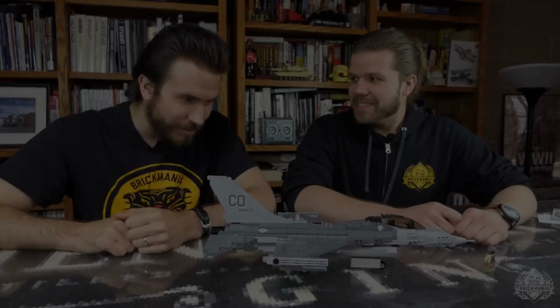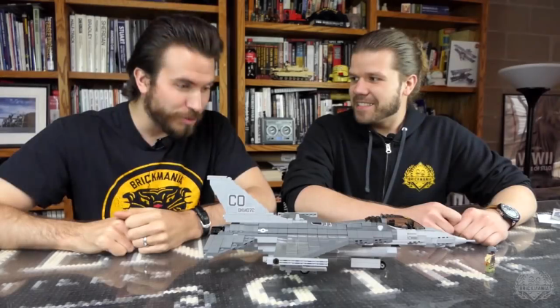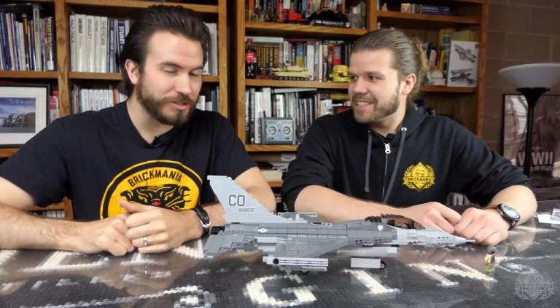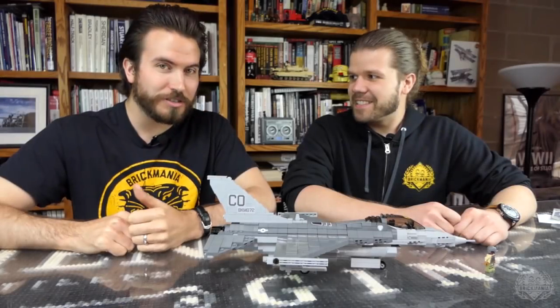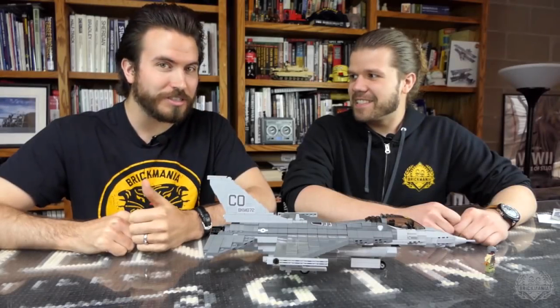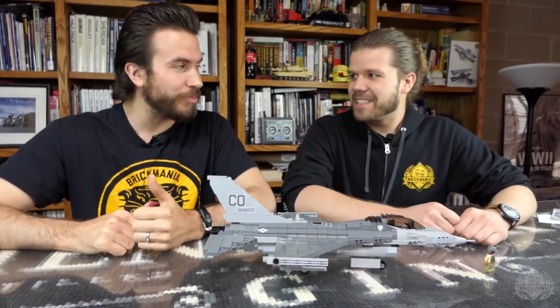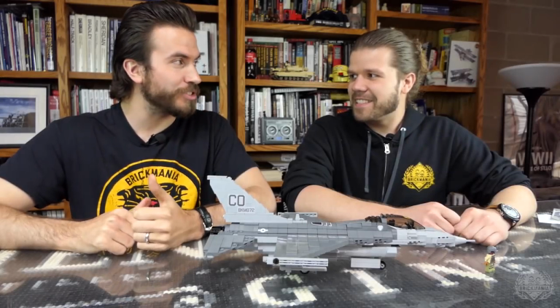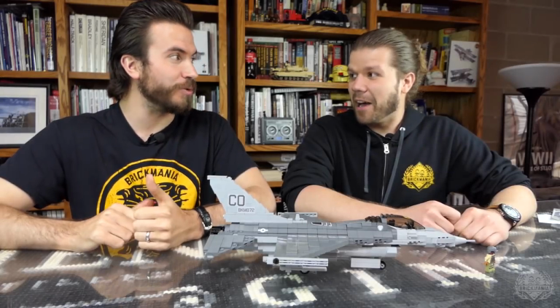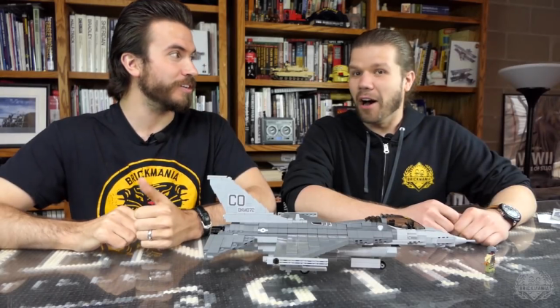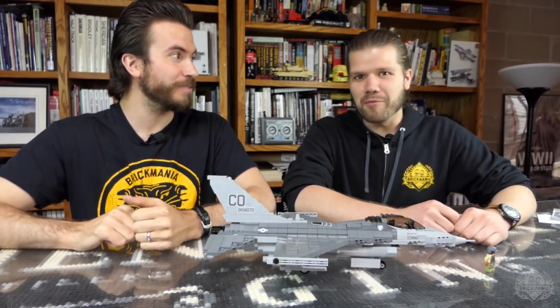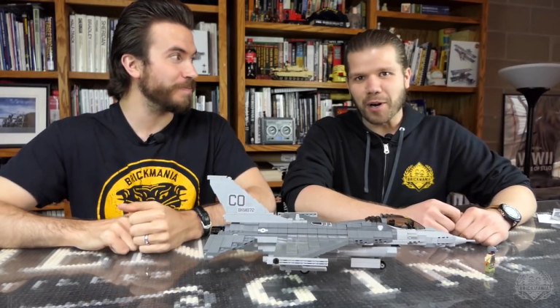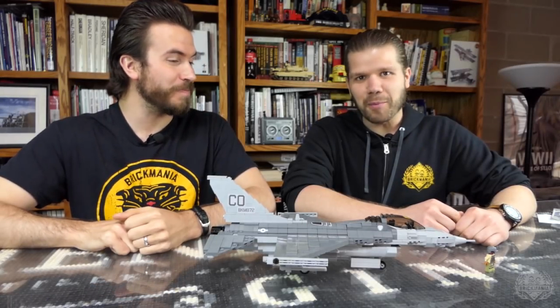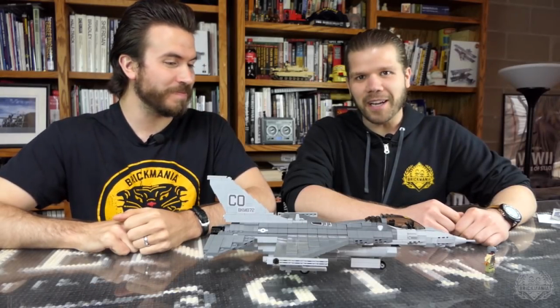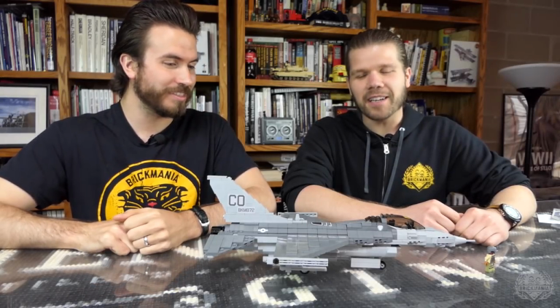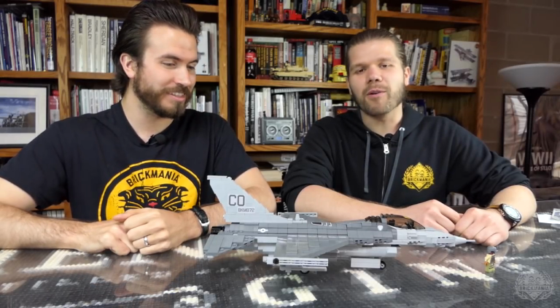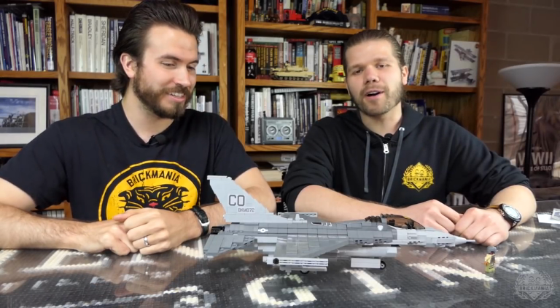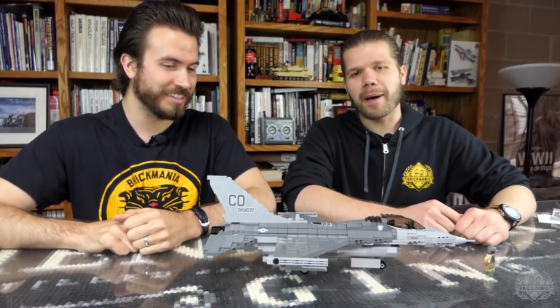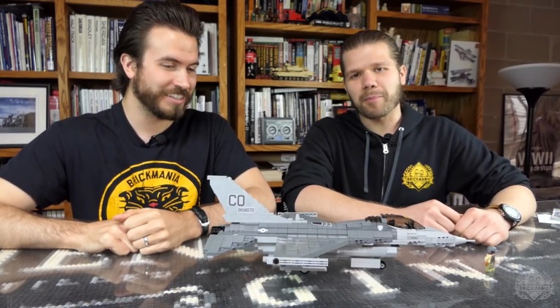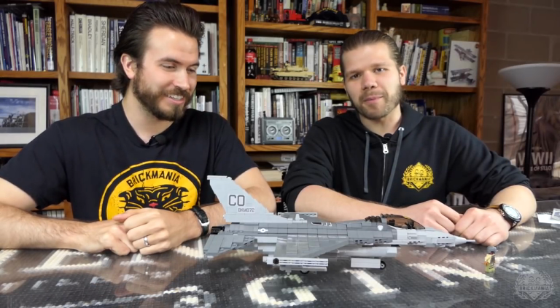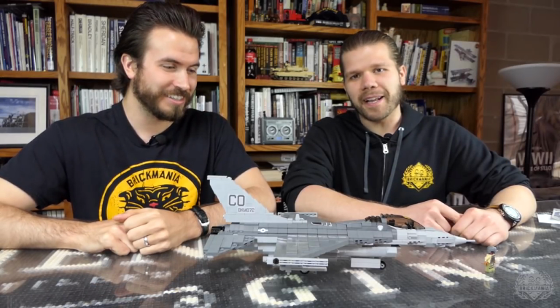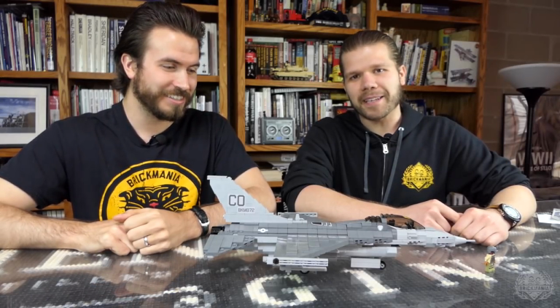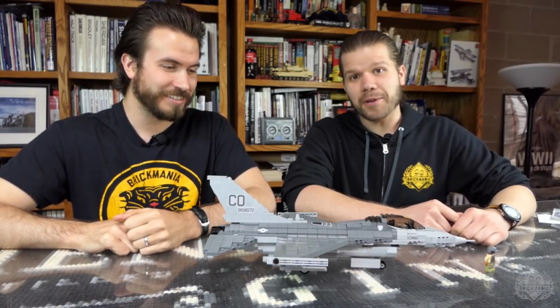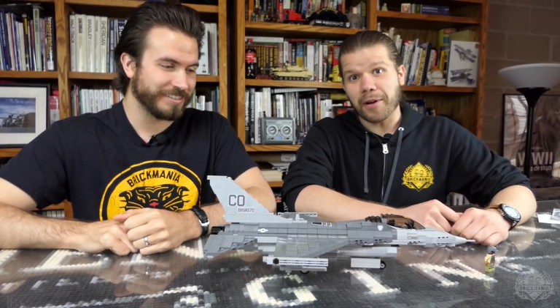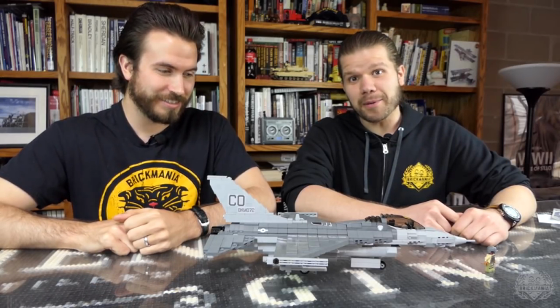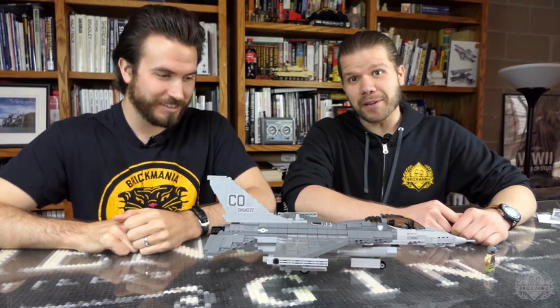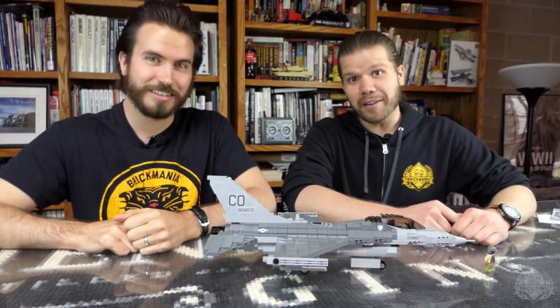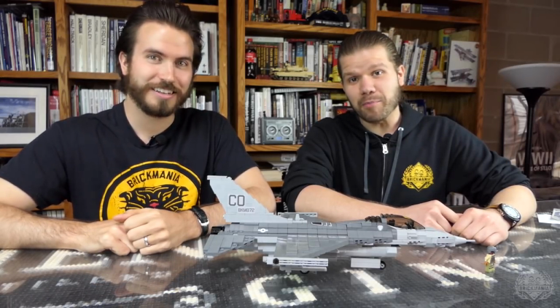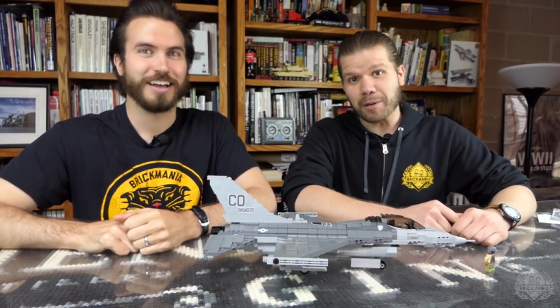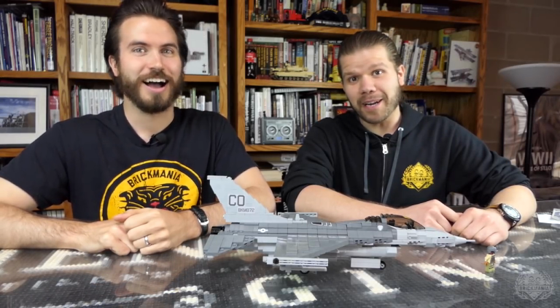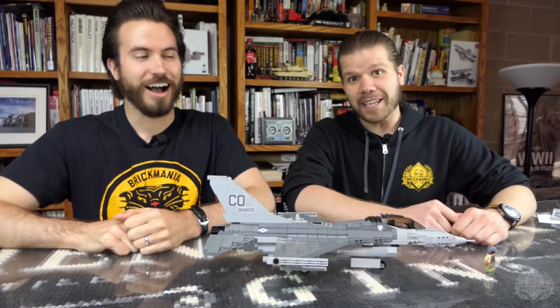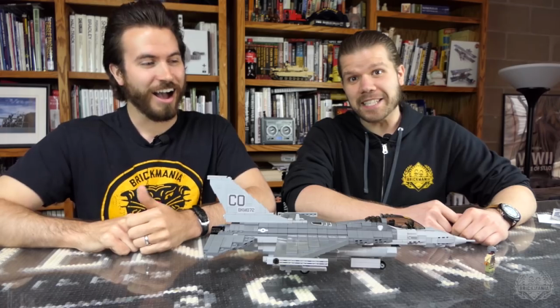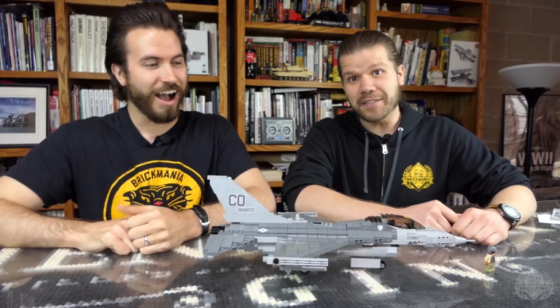Super serious episode of Brick Mania. Welcome back Brick Maniacs to another episode of Brick Mania TV.